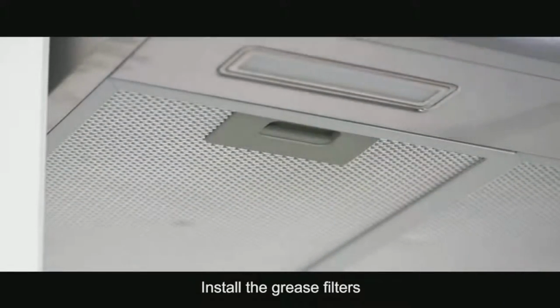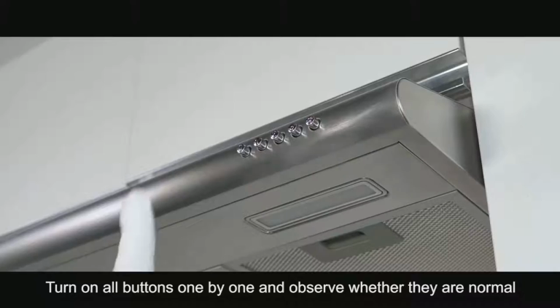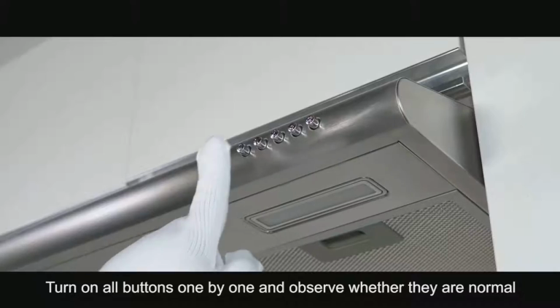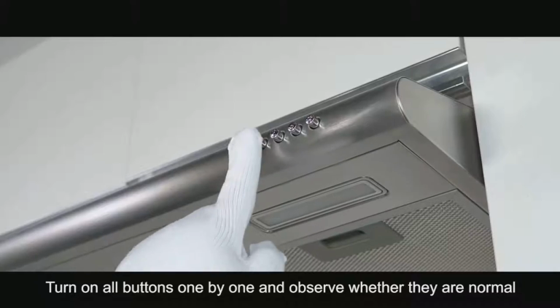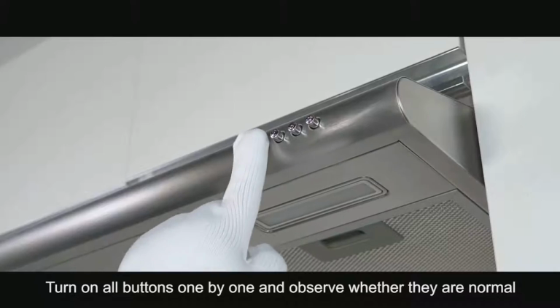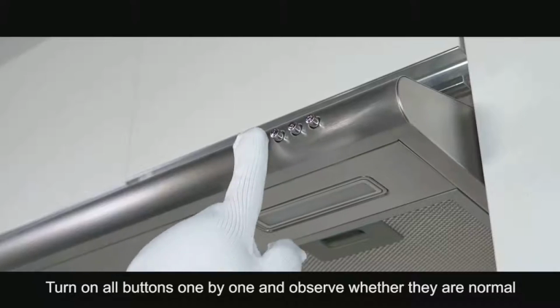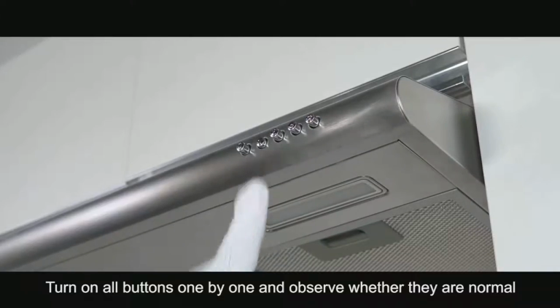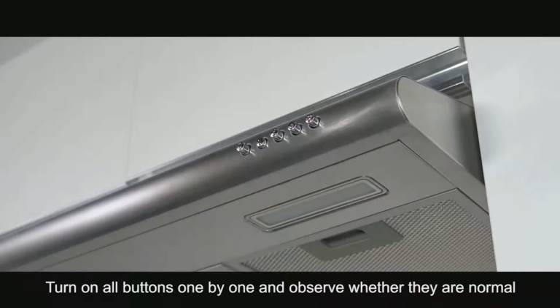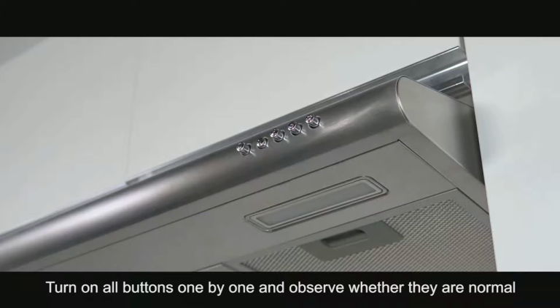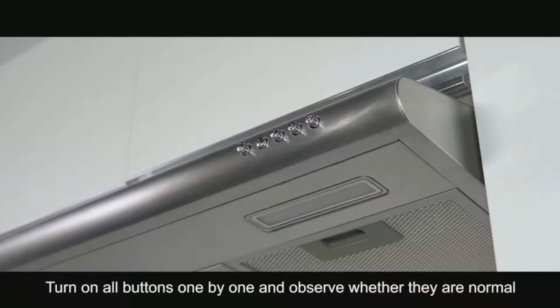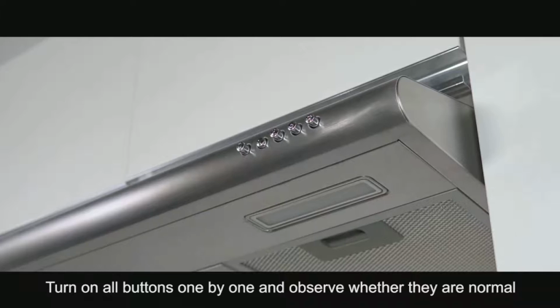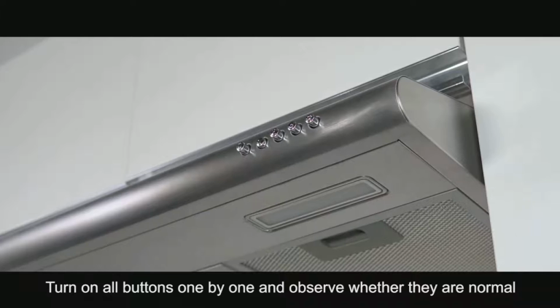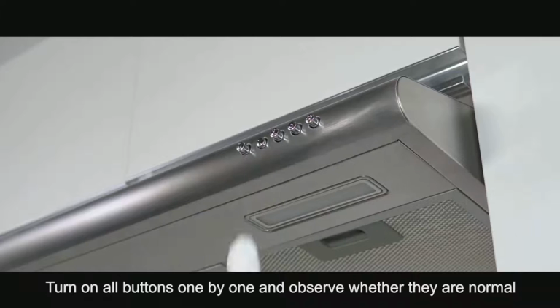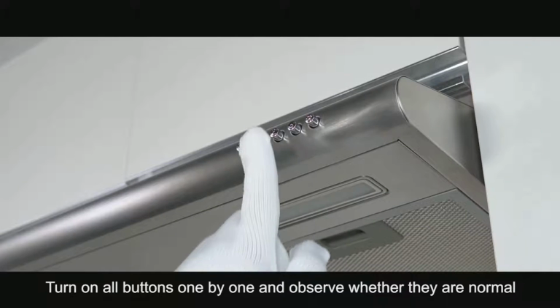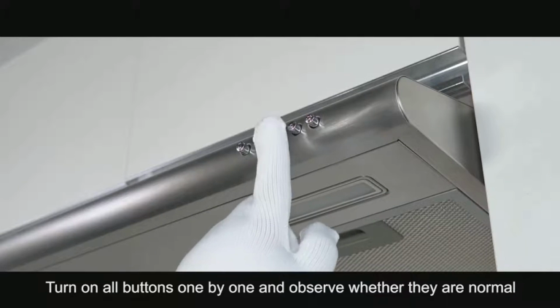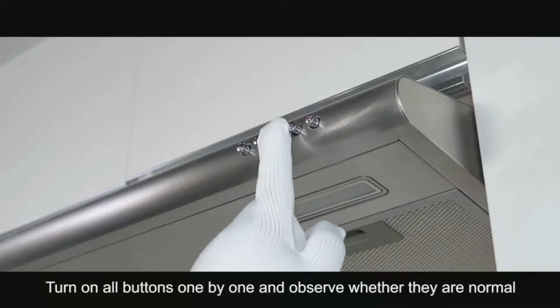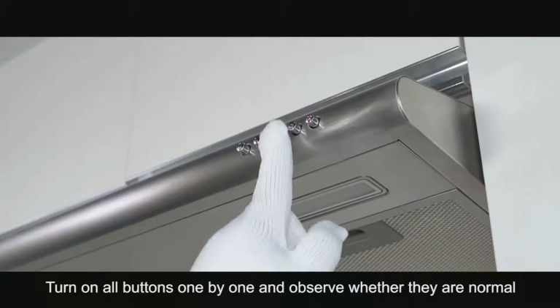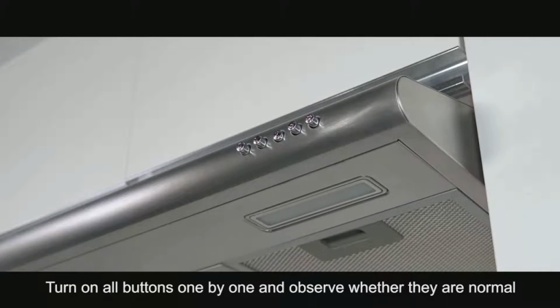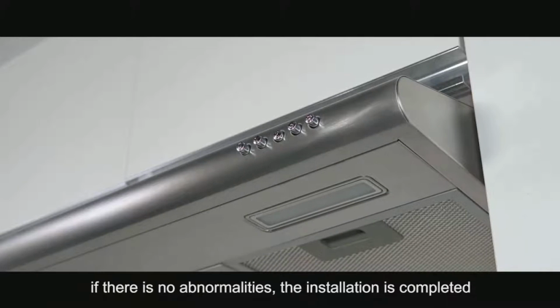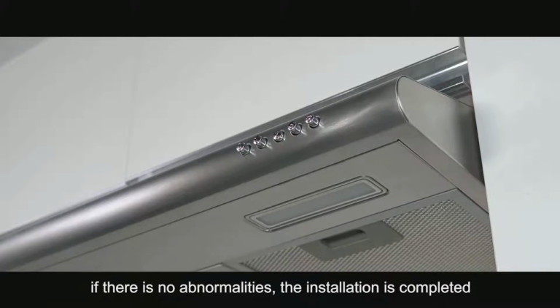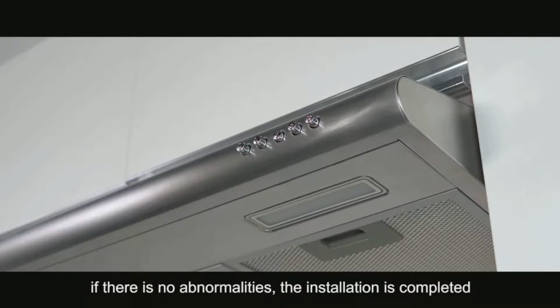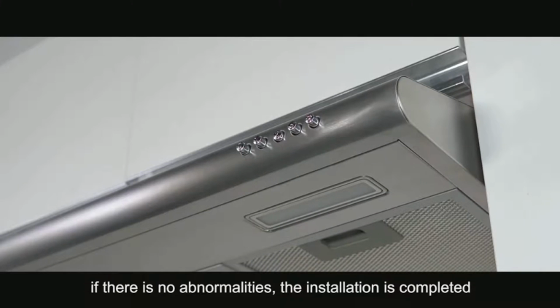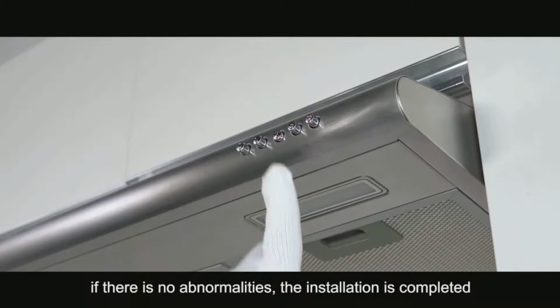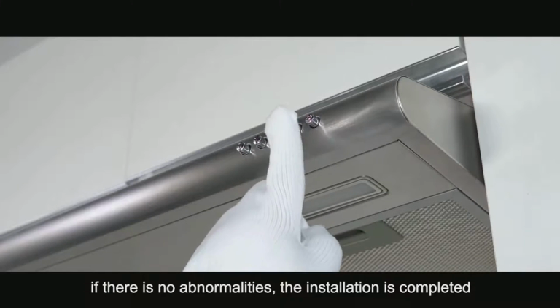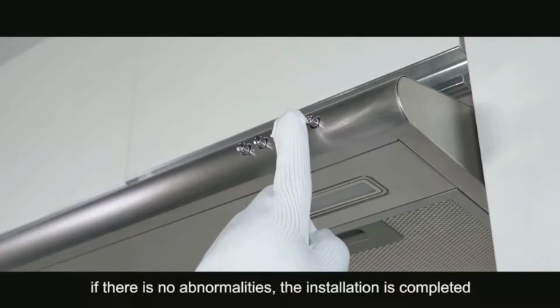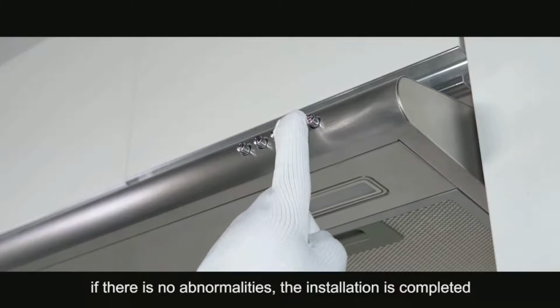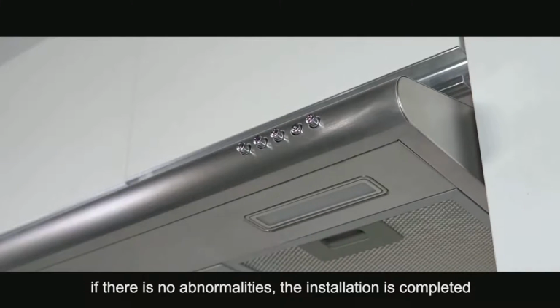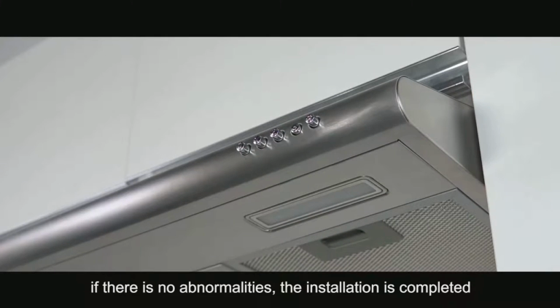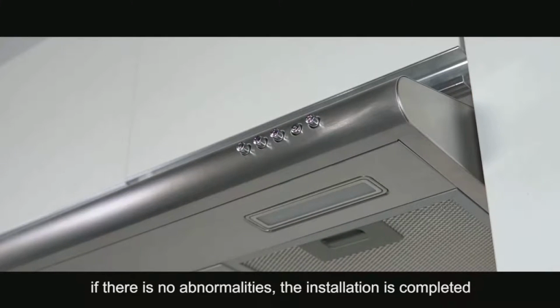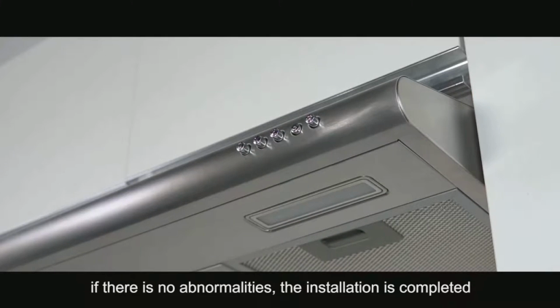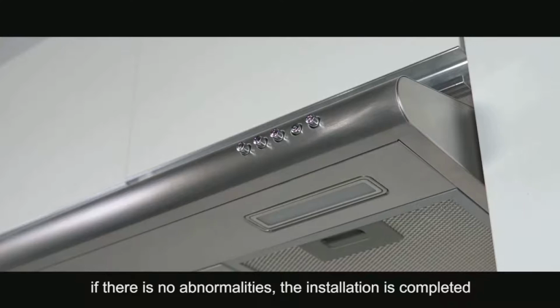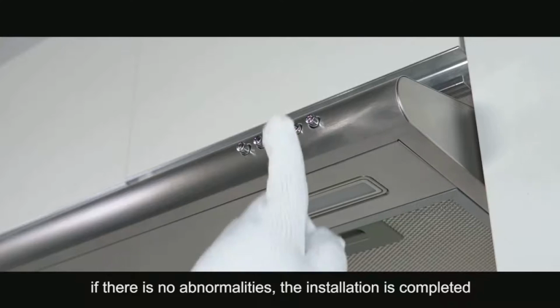Turn on all buttons one by one and observe whether they are normal. If there are no abnormalities, the installation is completed.